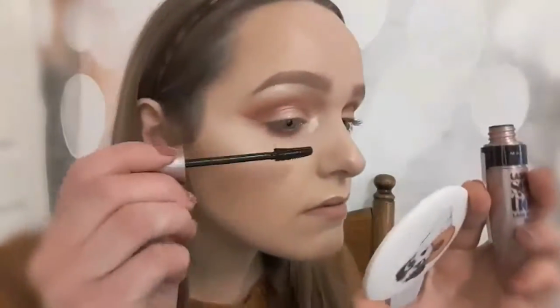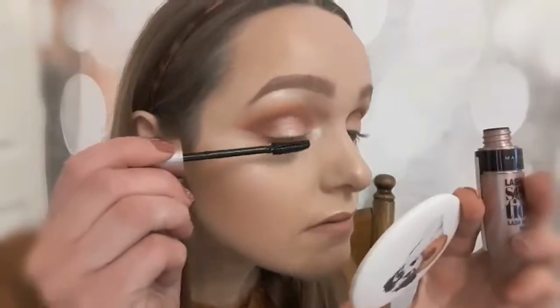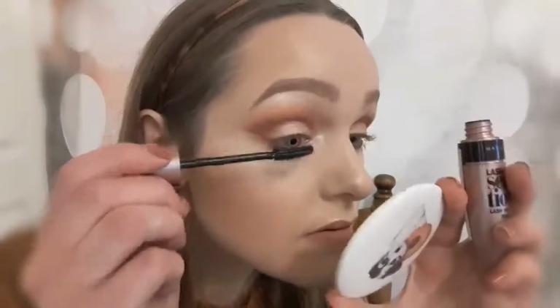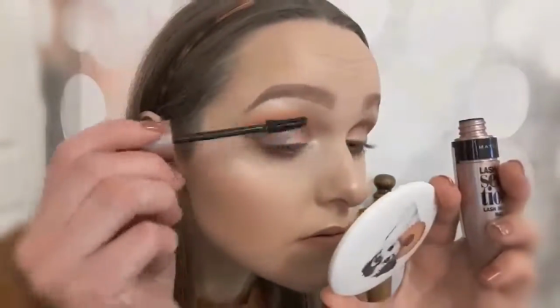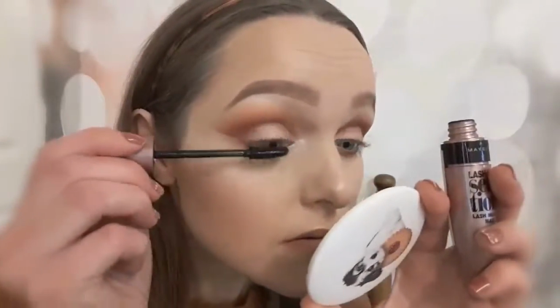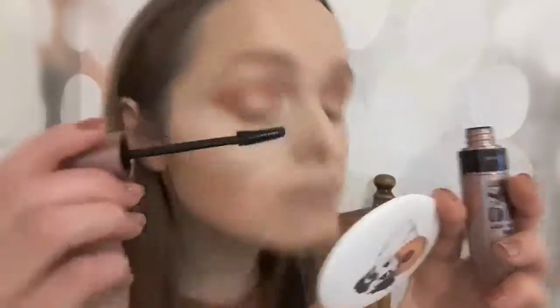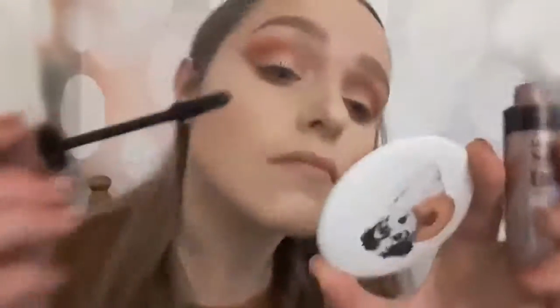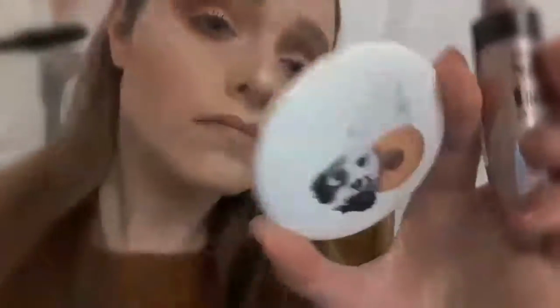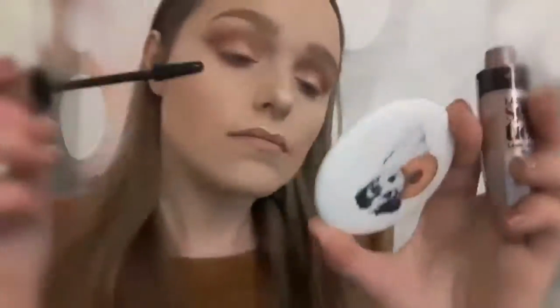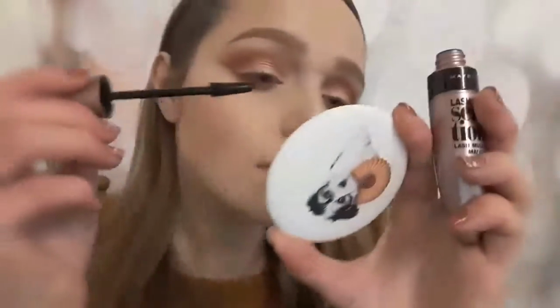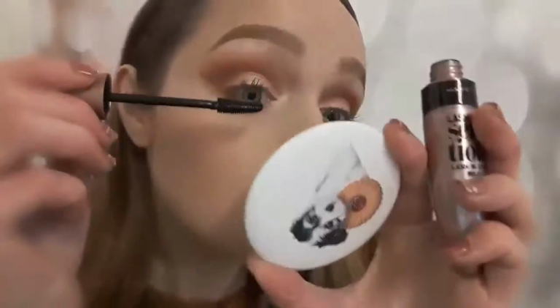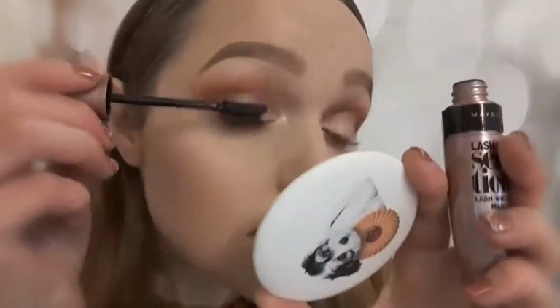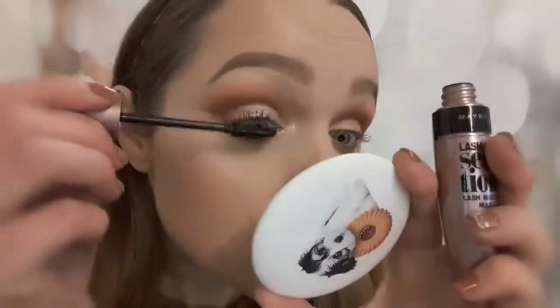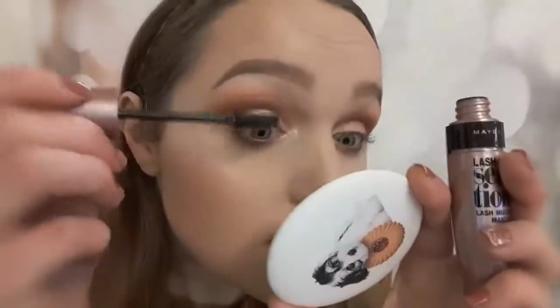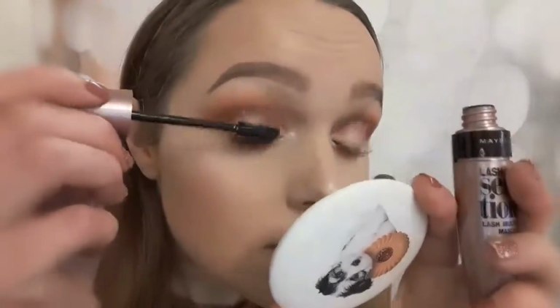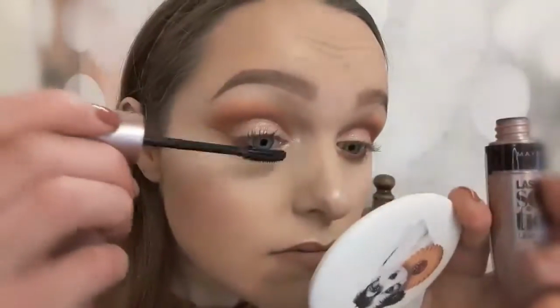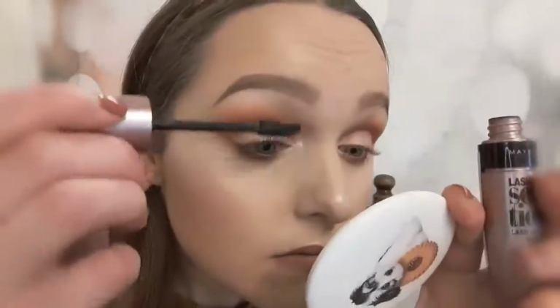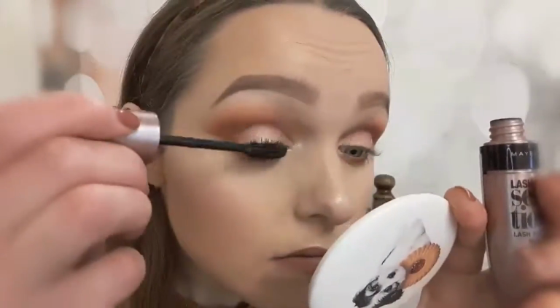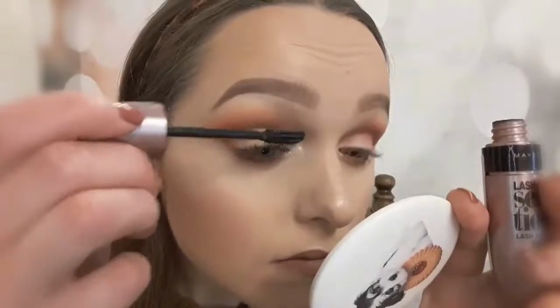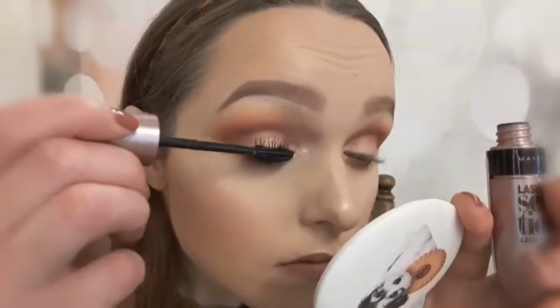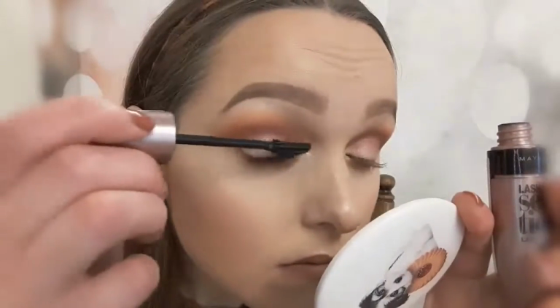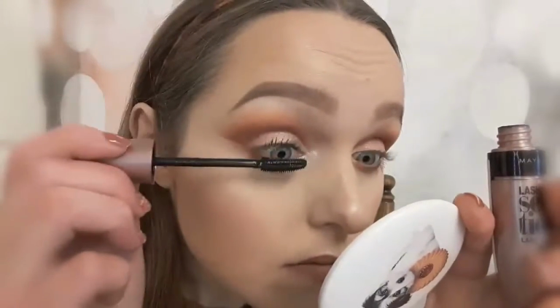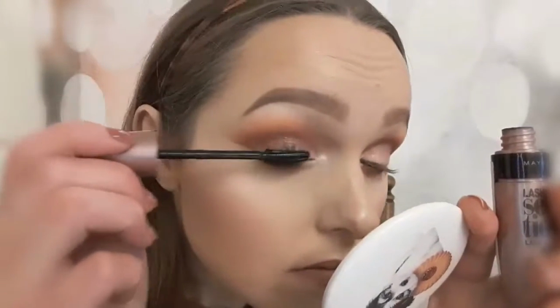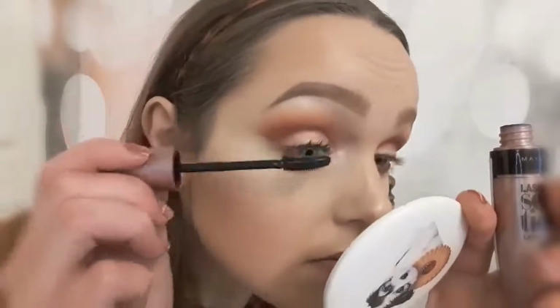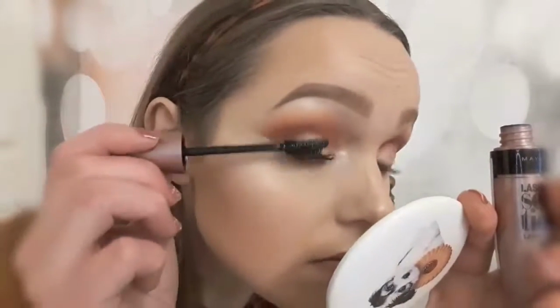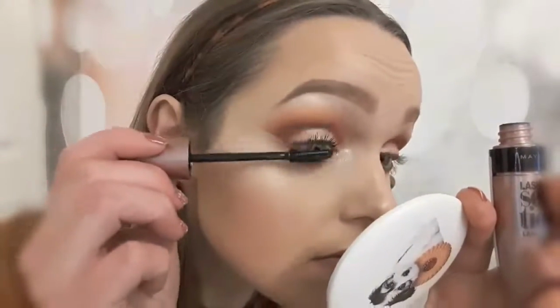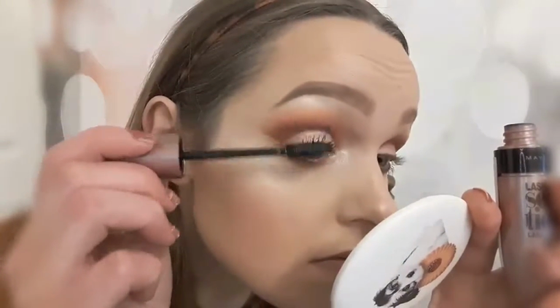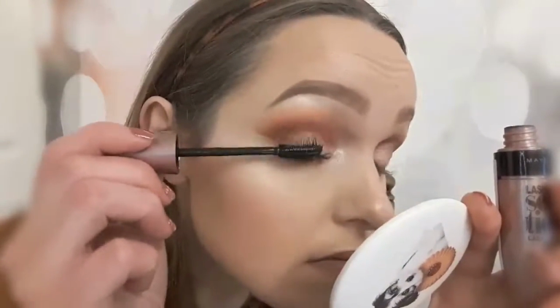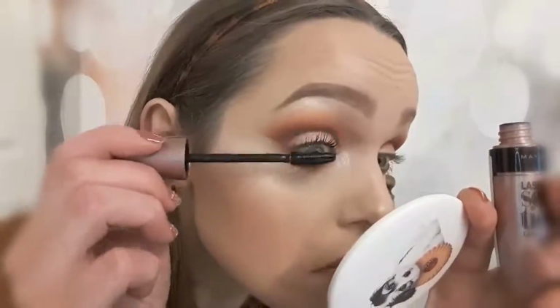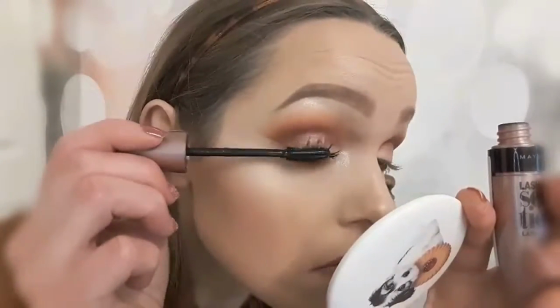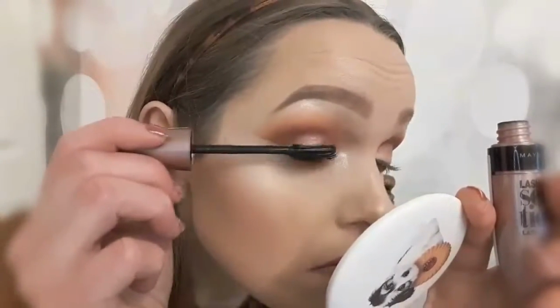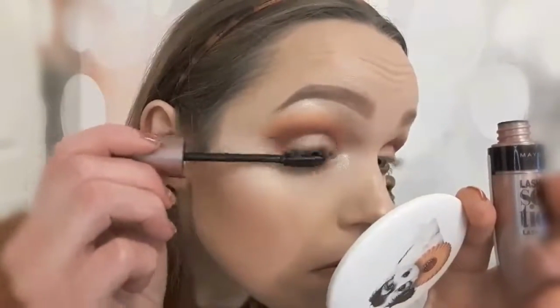Last but not least is my mascara, and I'm using the Maybelline Lash Sensation Mascara, which is definitely one of my favourites.